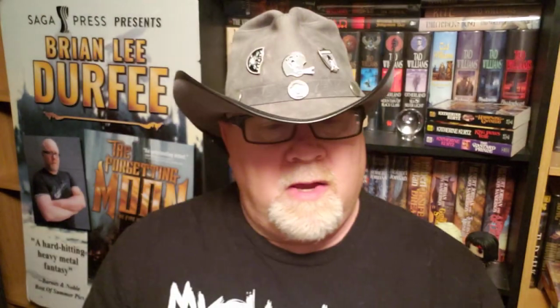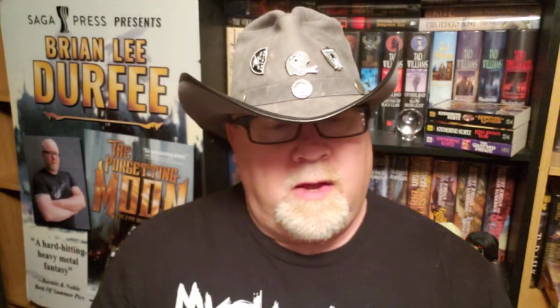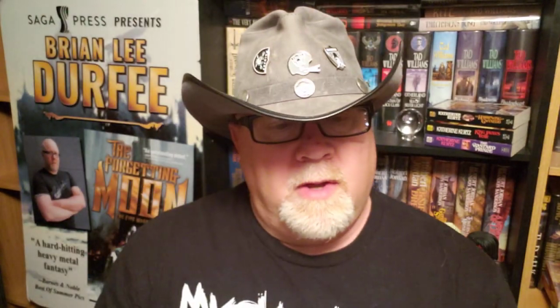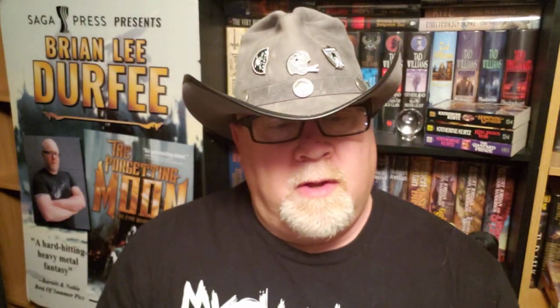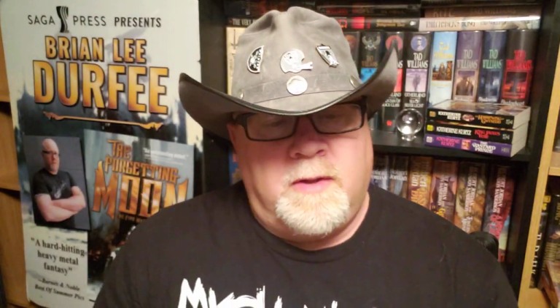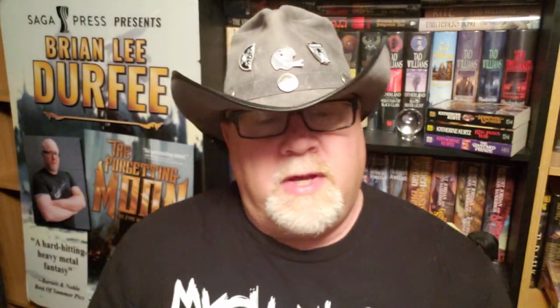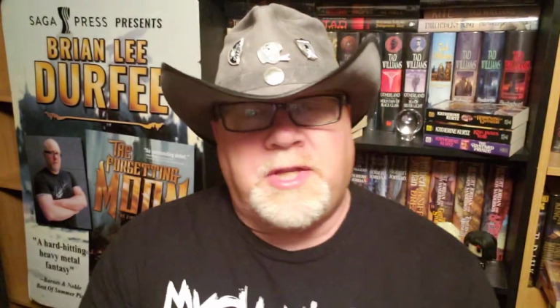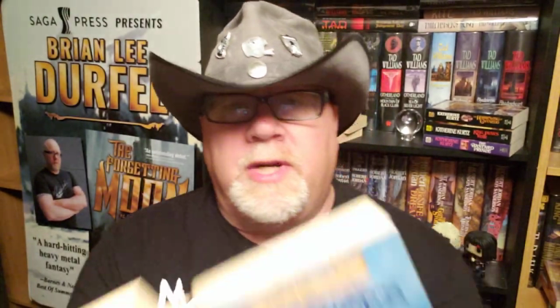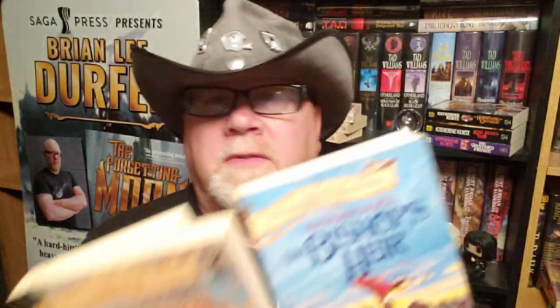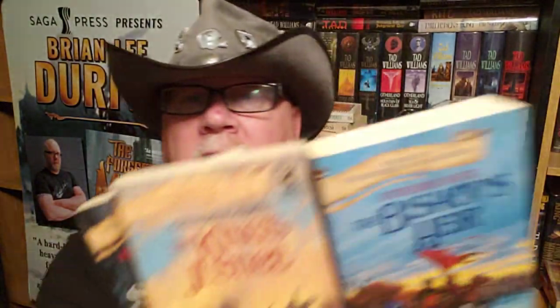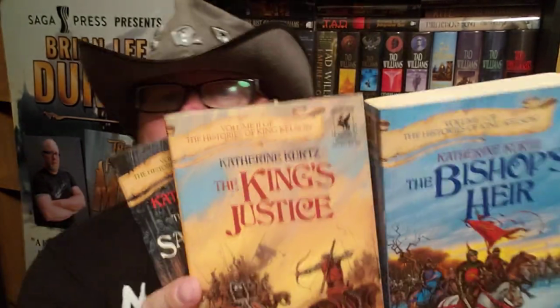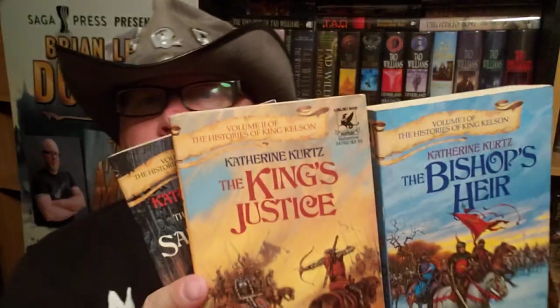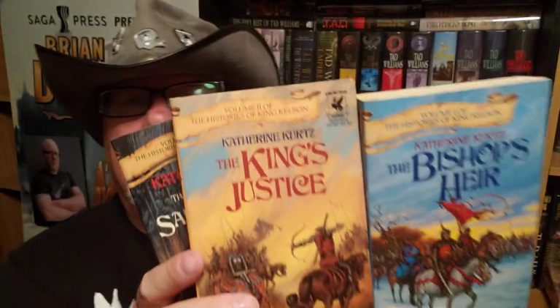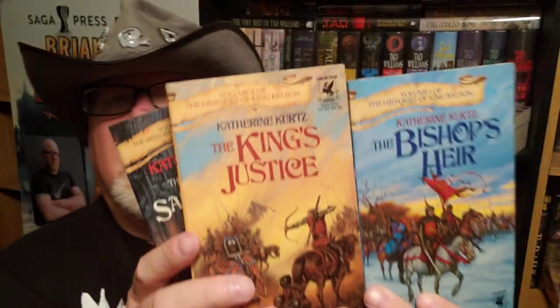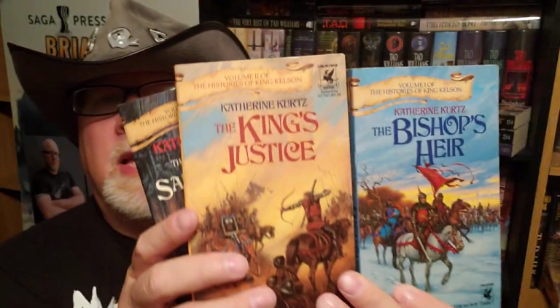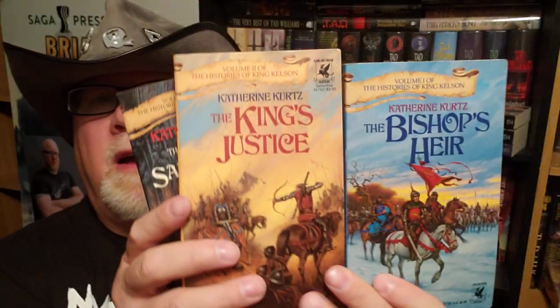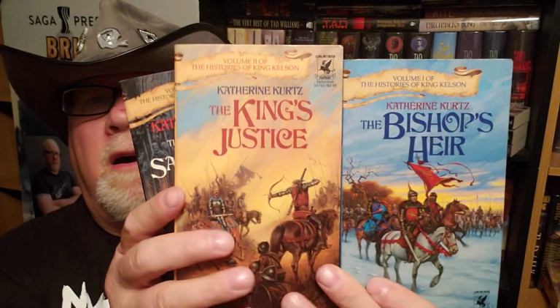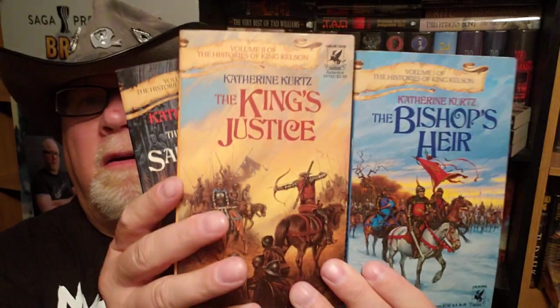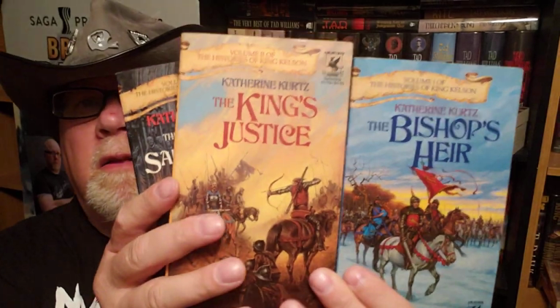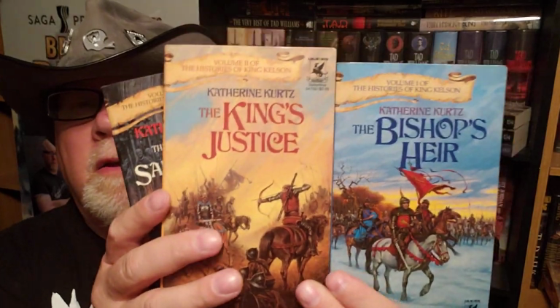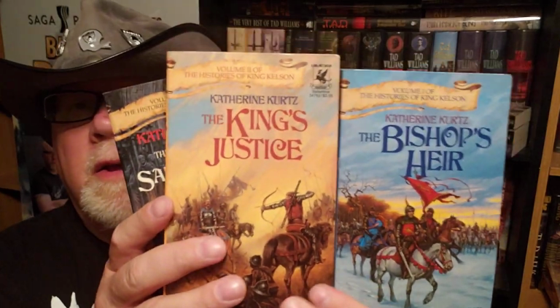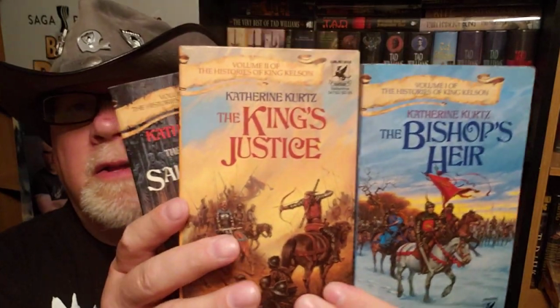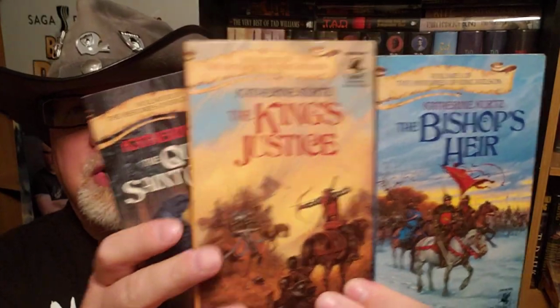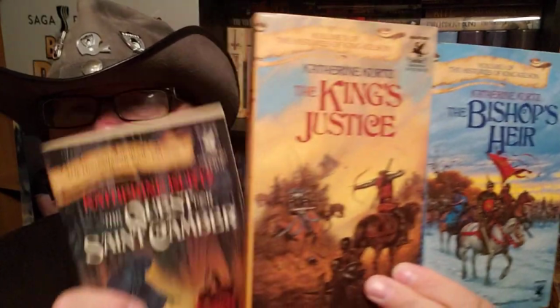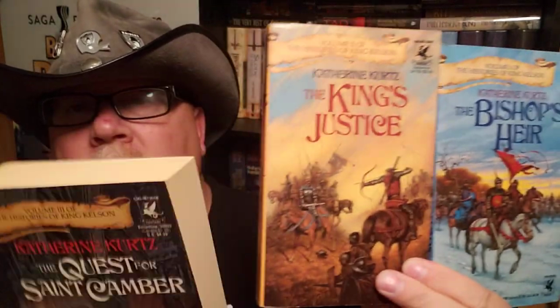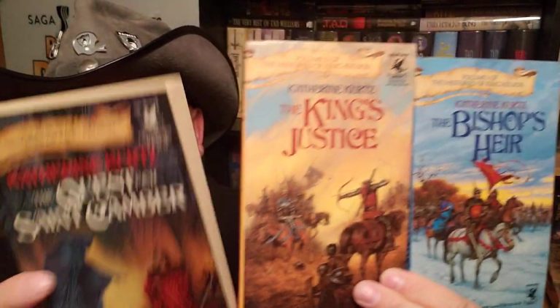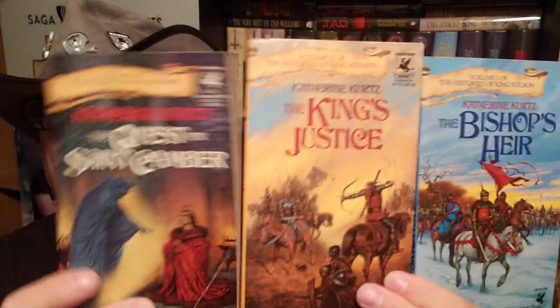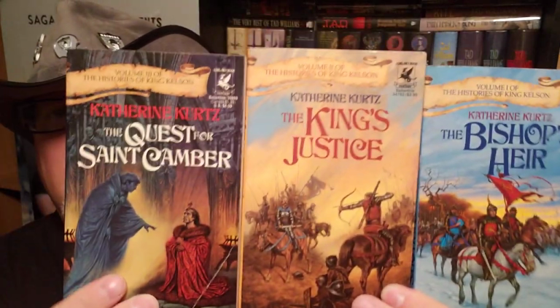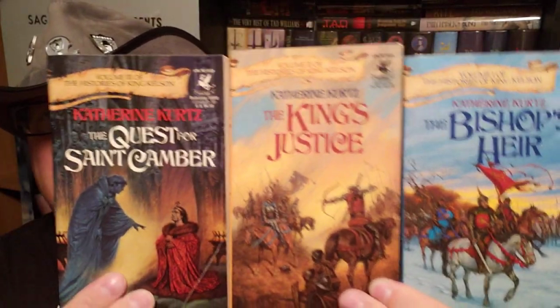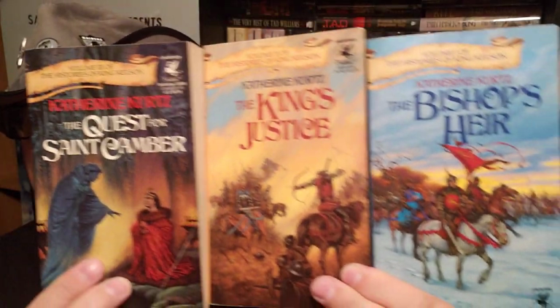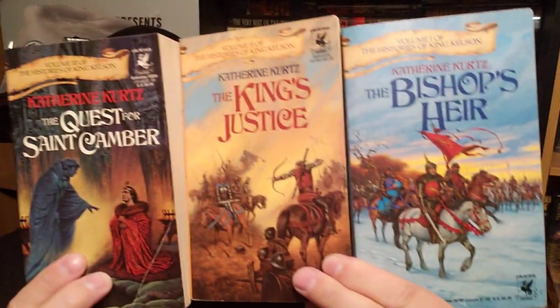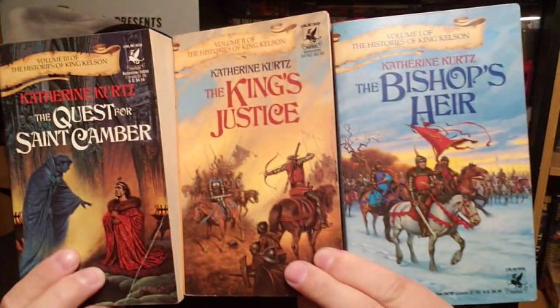And then her third trilogy, the Histories of King Kelson — again, all illustrated by Daryl Sweet.